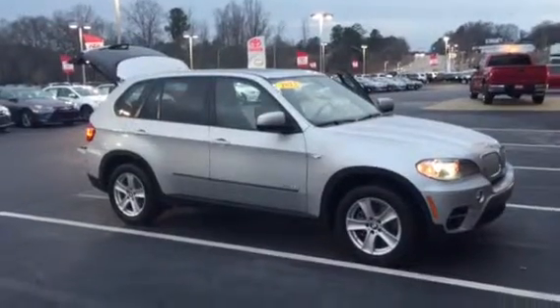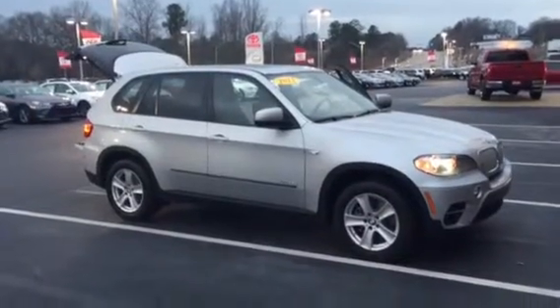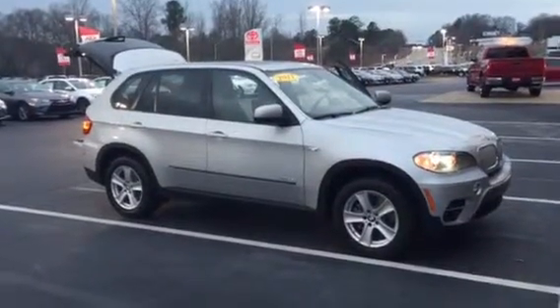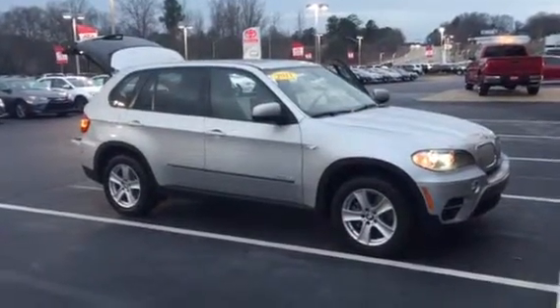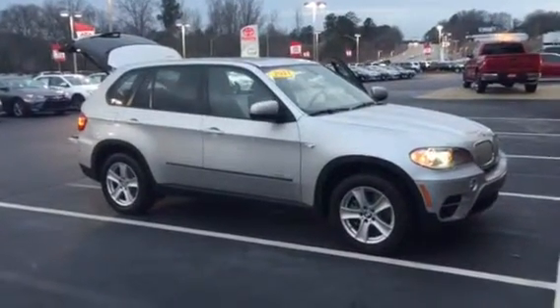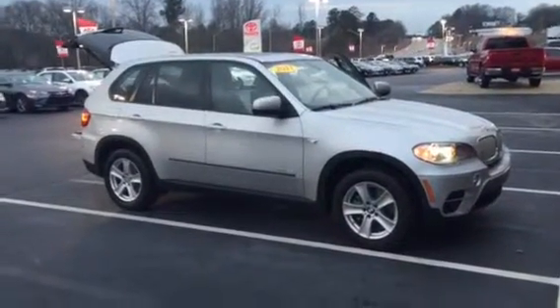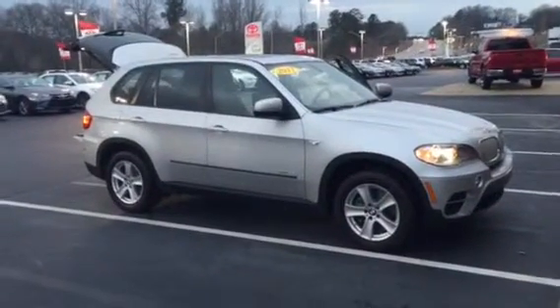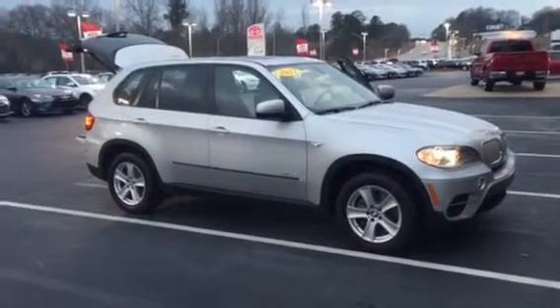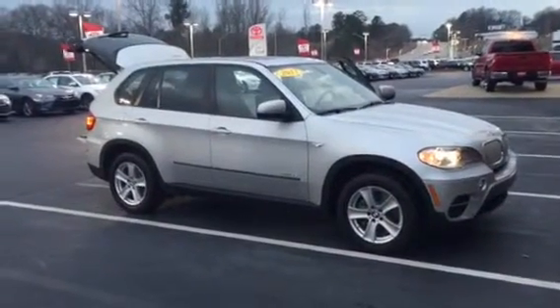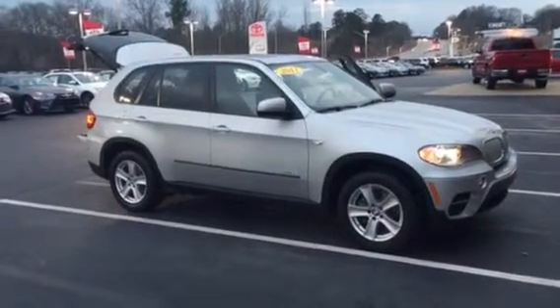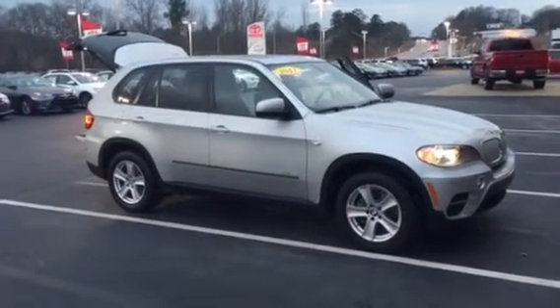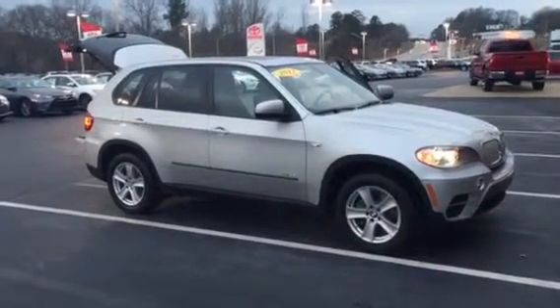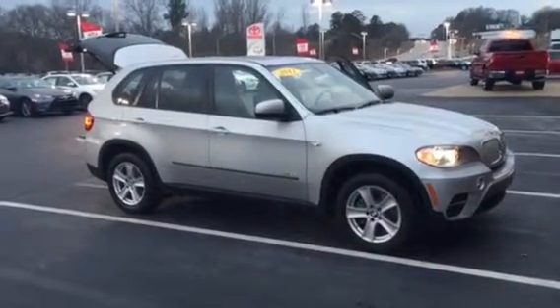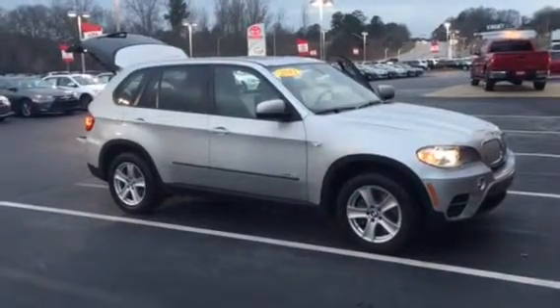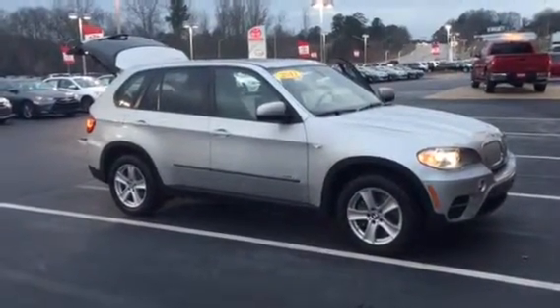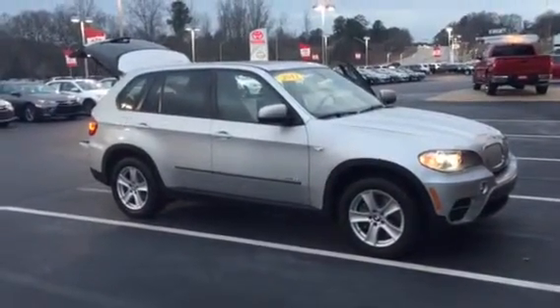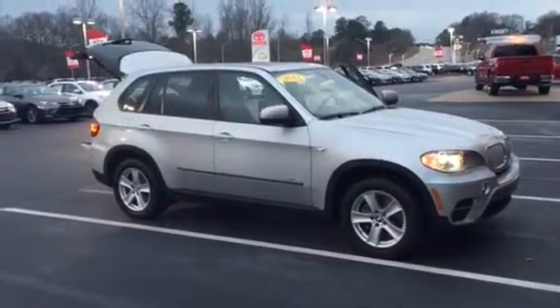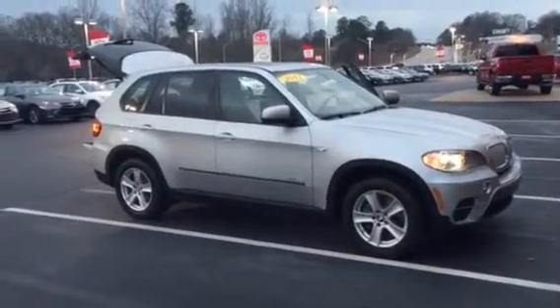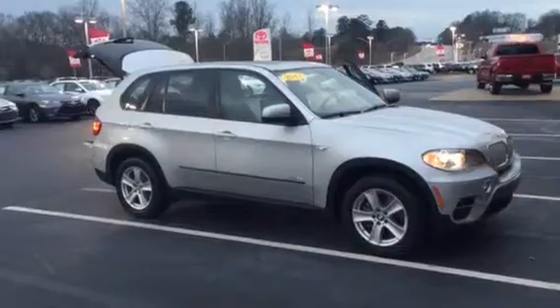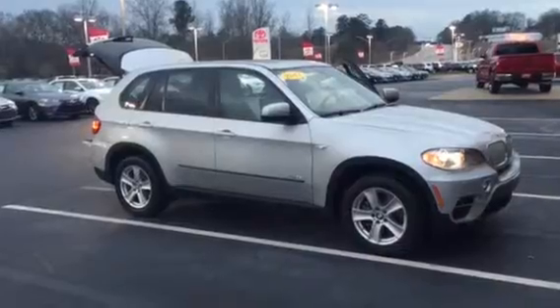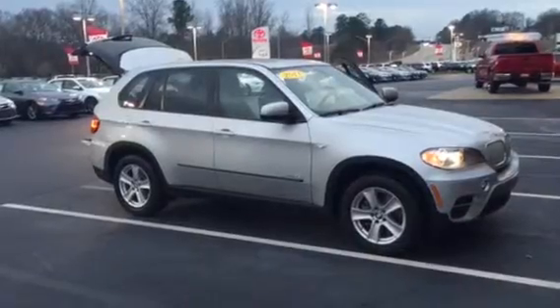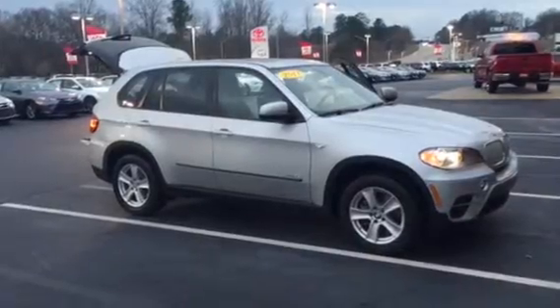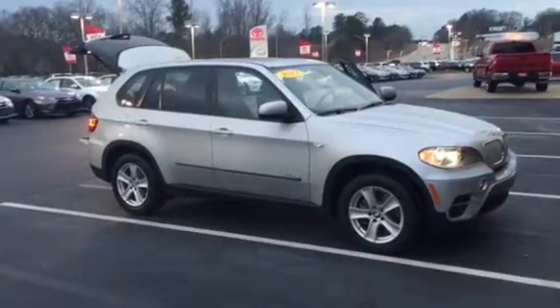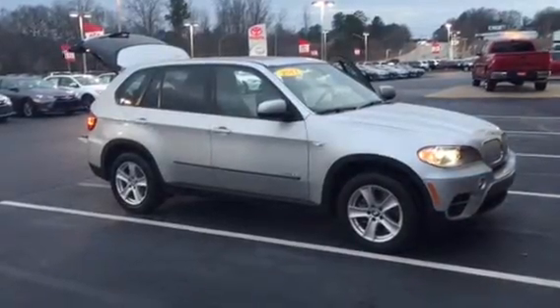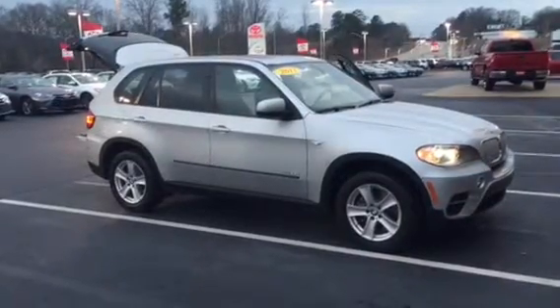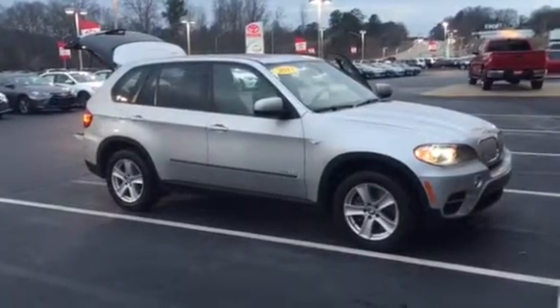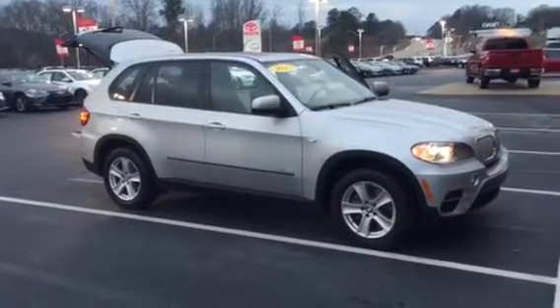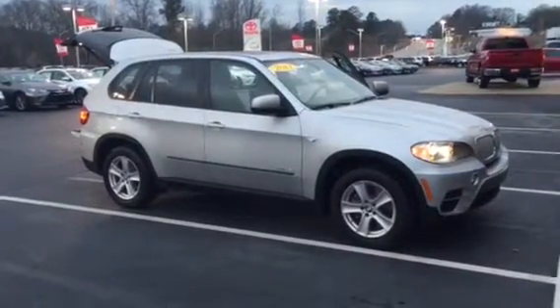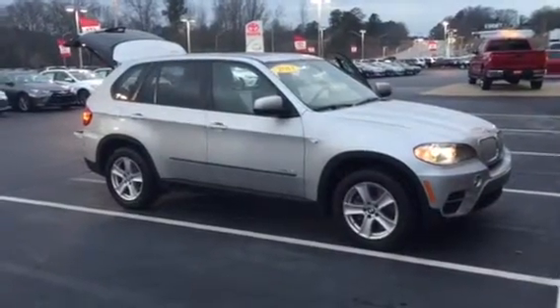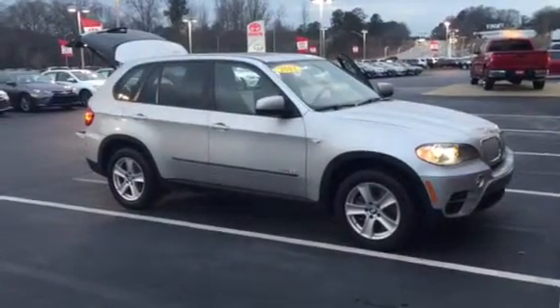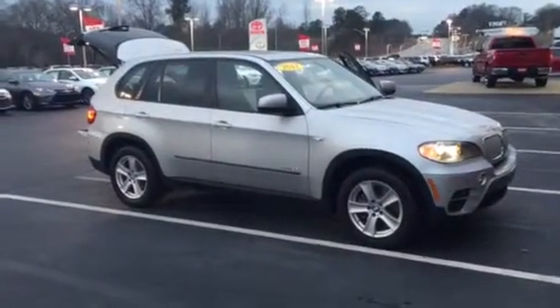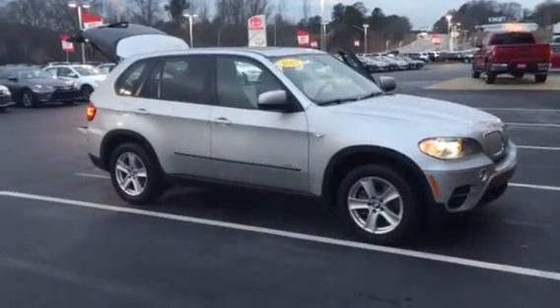Hello Roland, this is Brad Remertz with LaGrange Toyota. I wanted to take a moment to send you a video of that BMW X5 you are interested in.